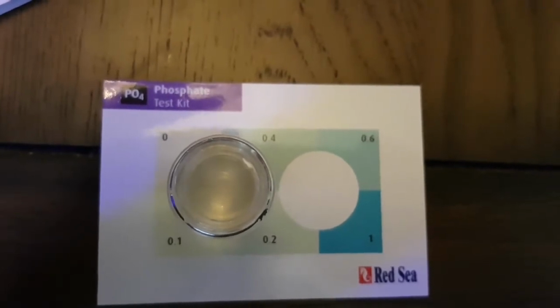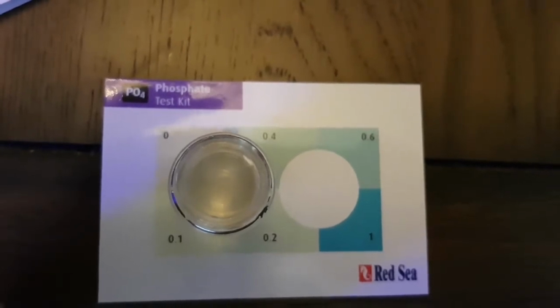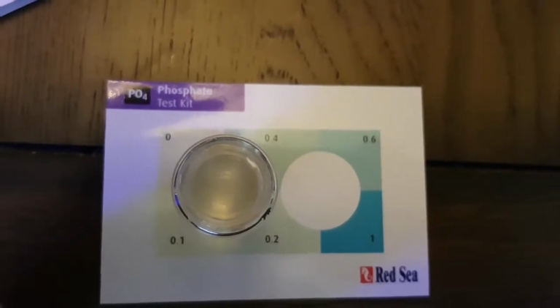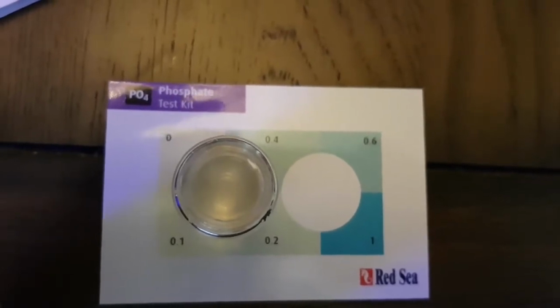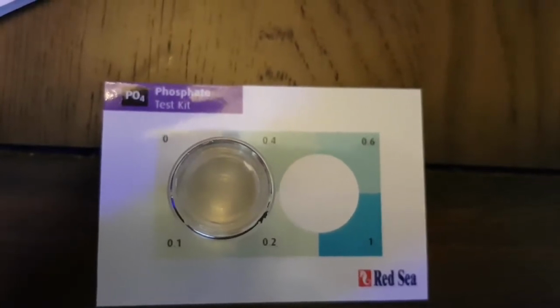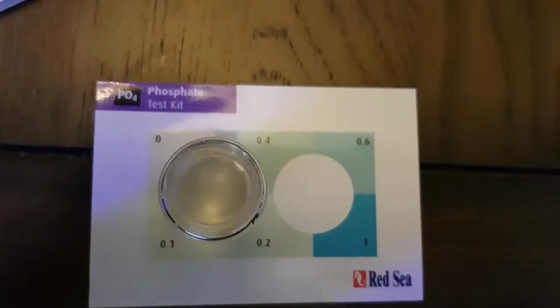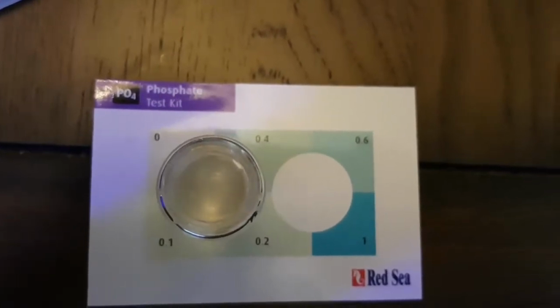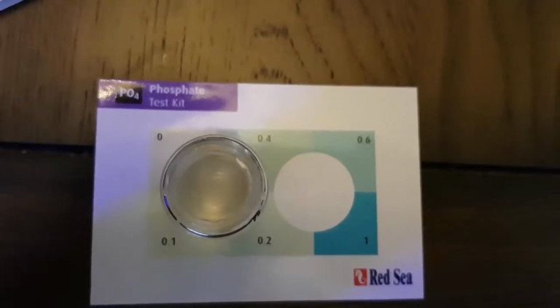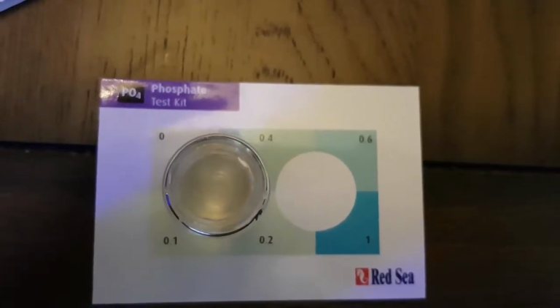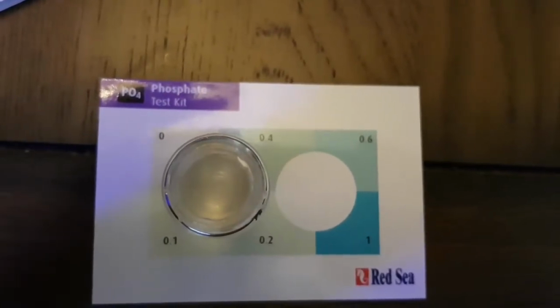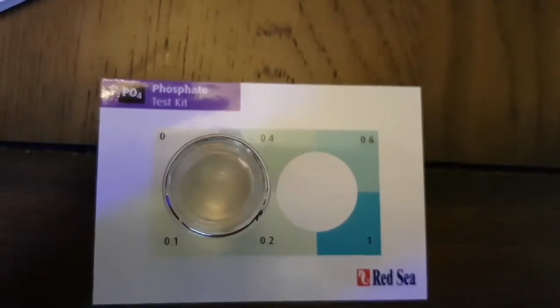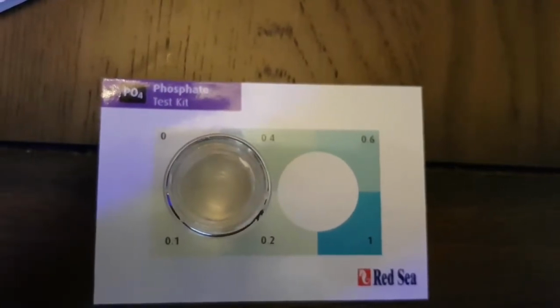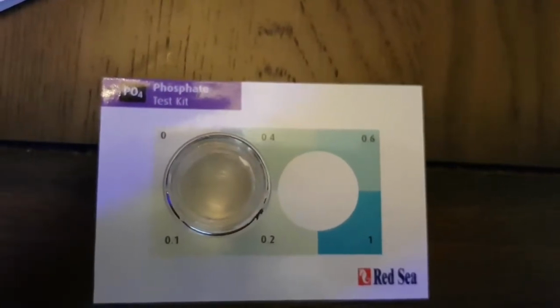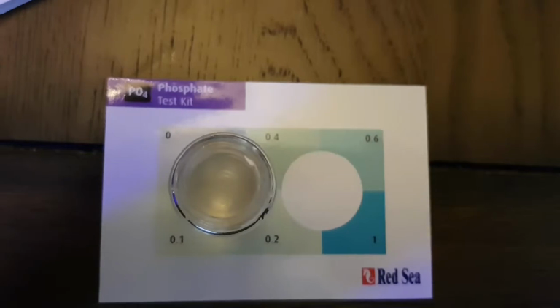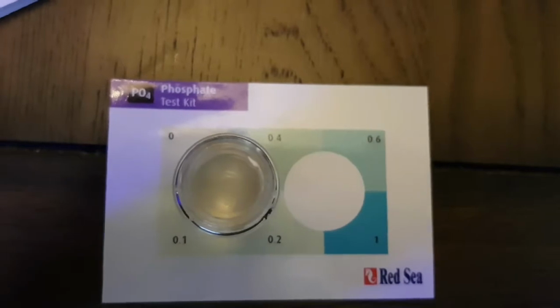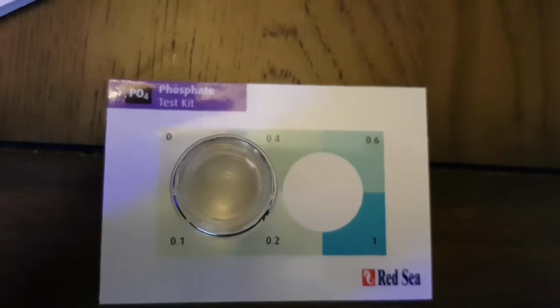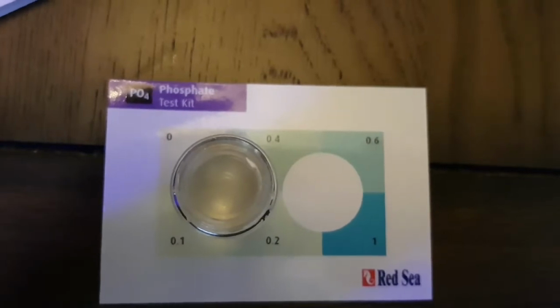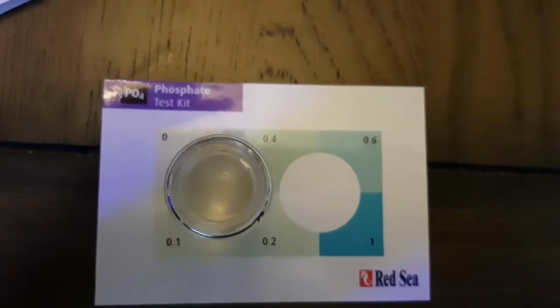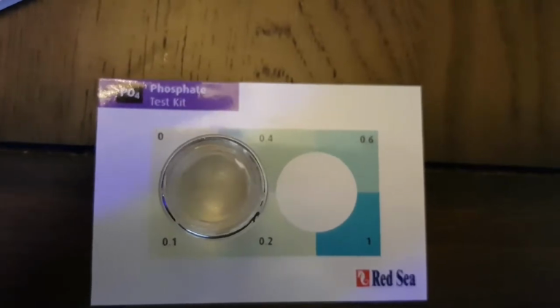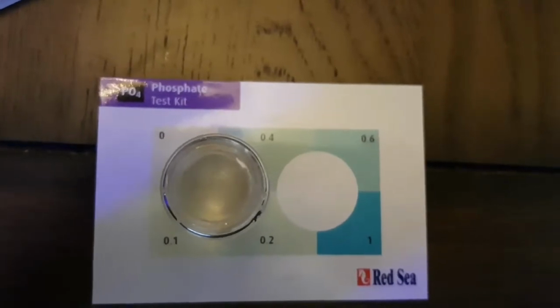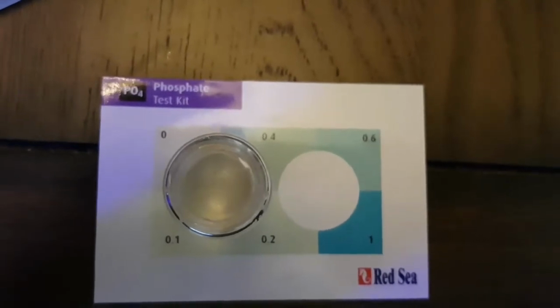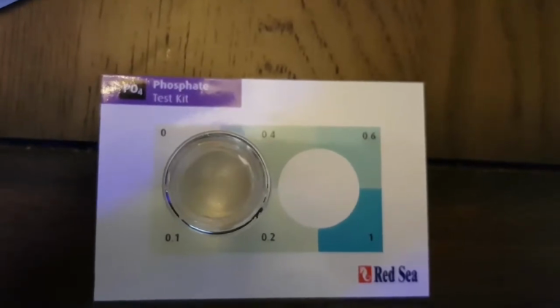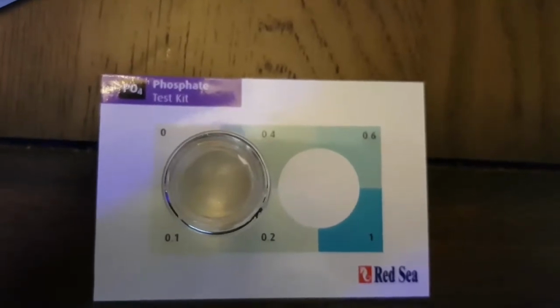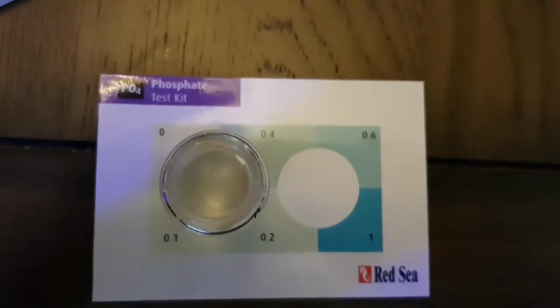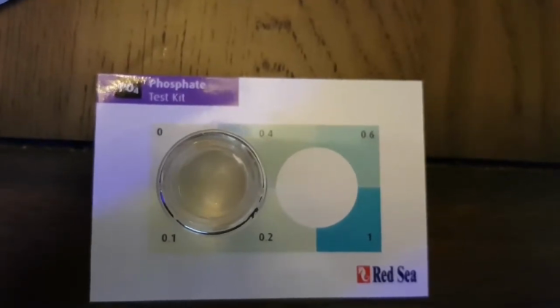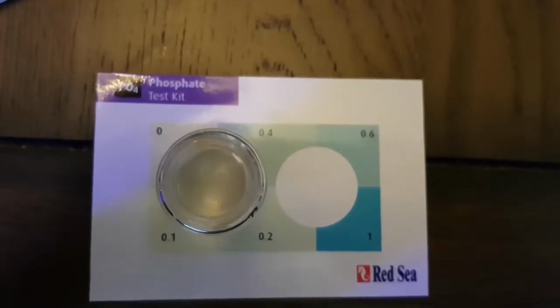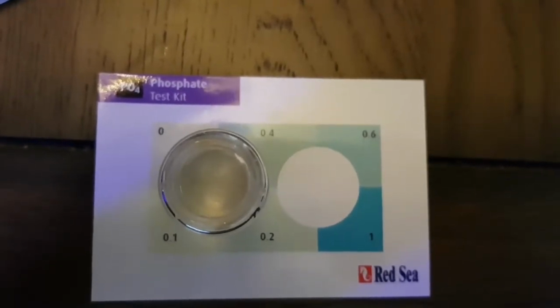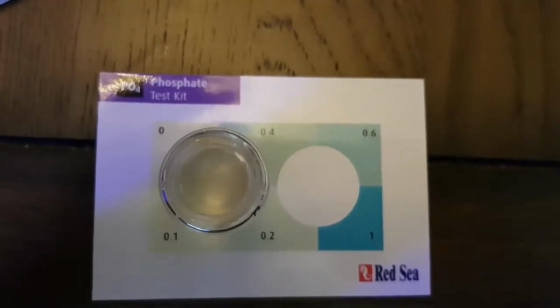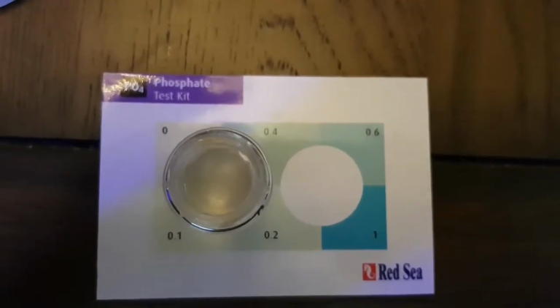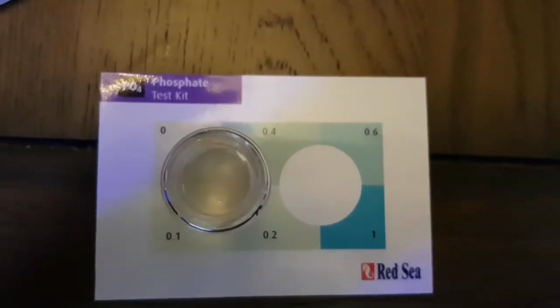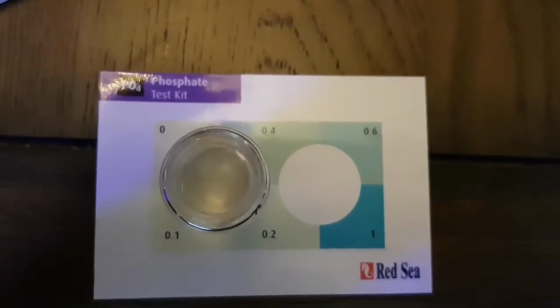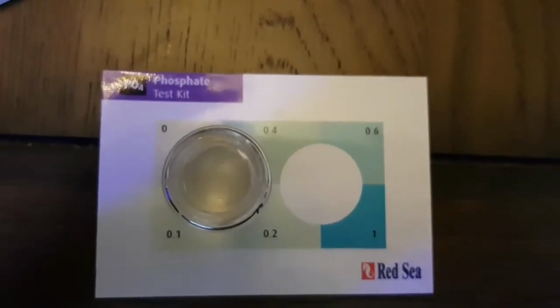Very low. I don't mind it going anywhere up to 0.2 — I just don't like to have super clean water. Okie doke.